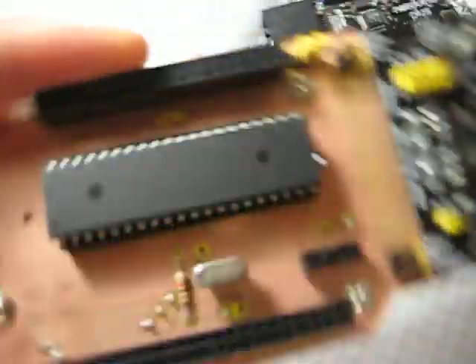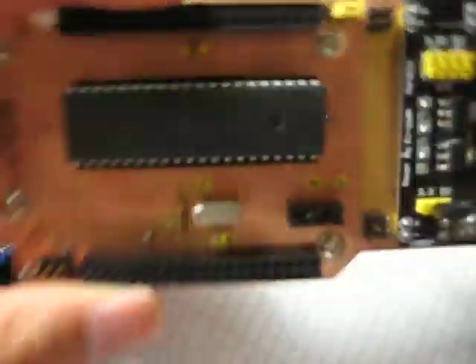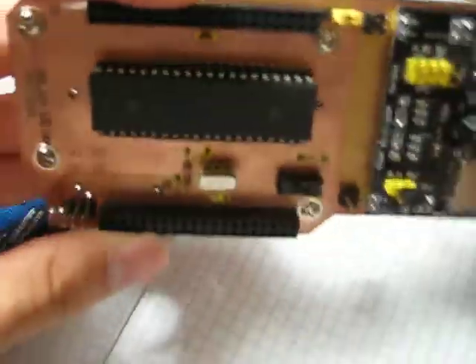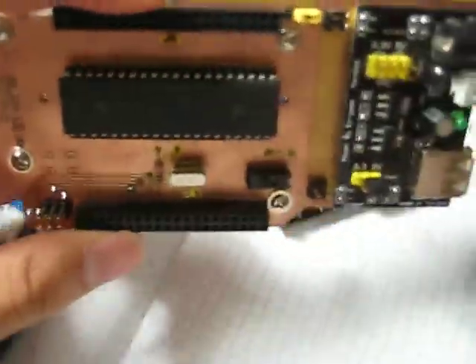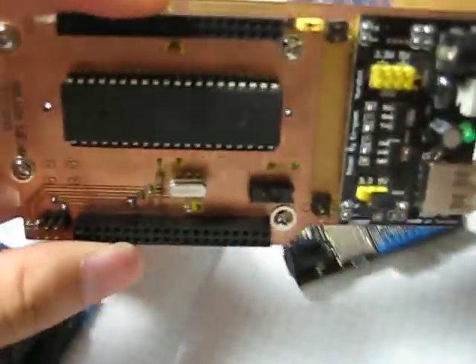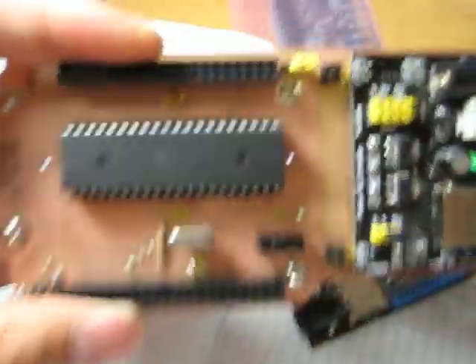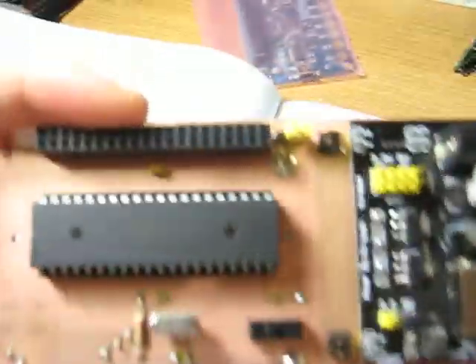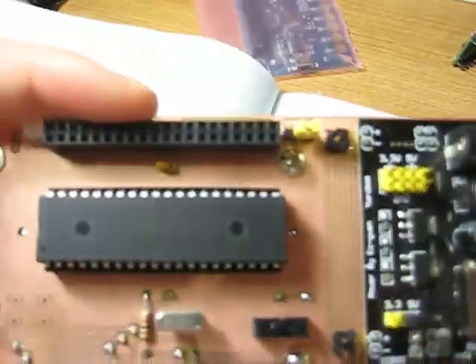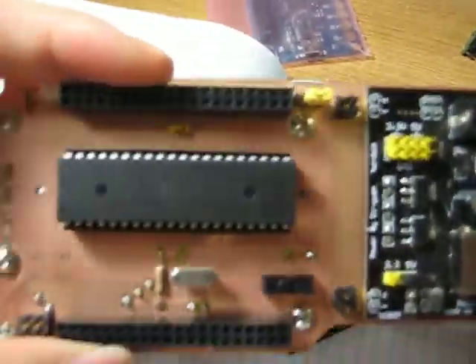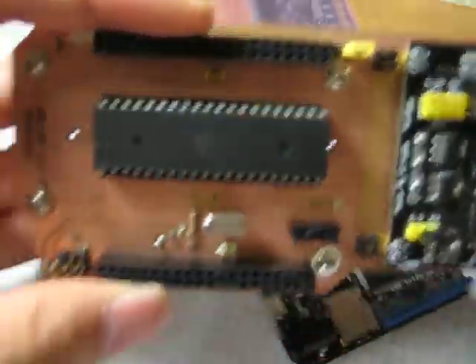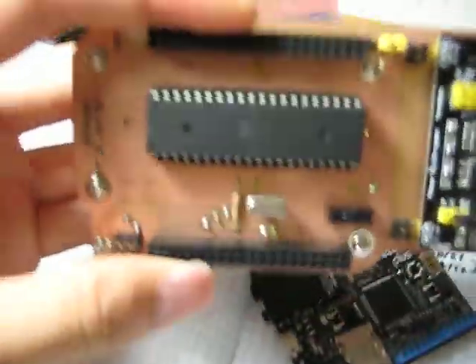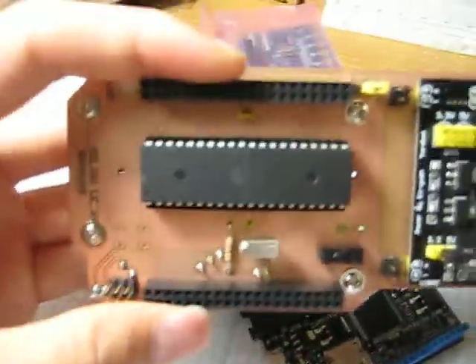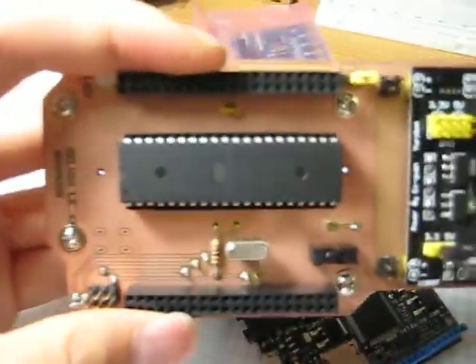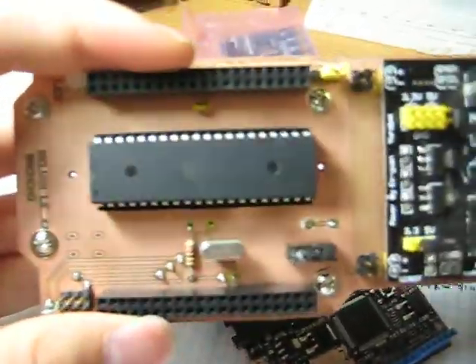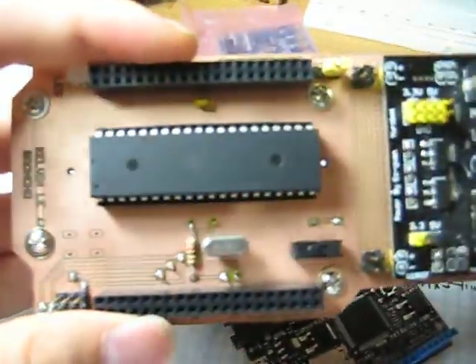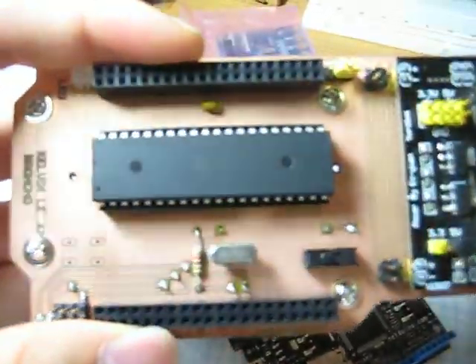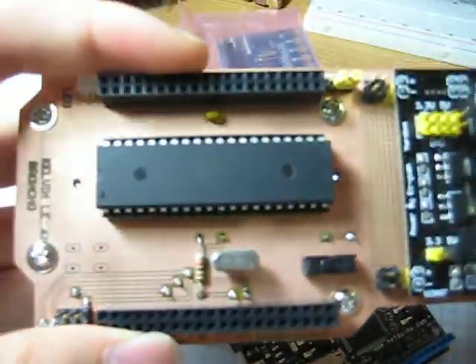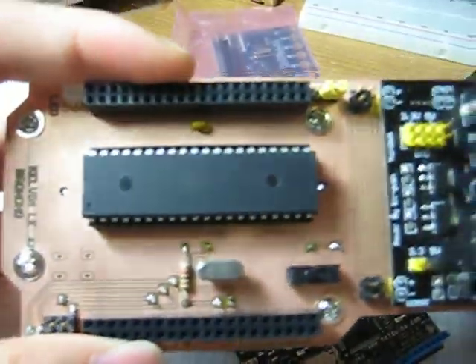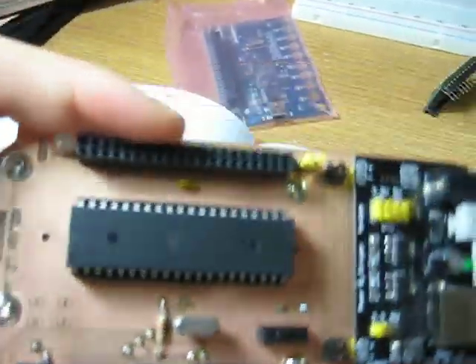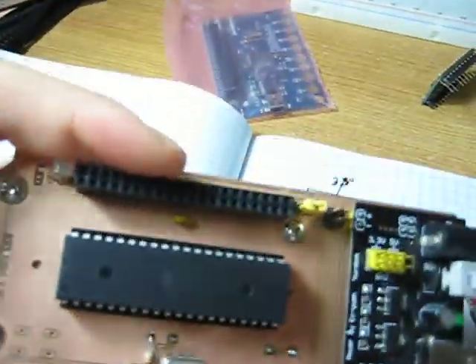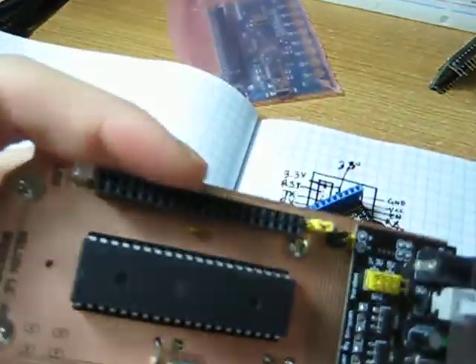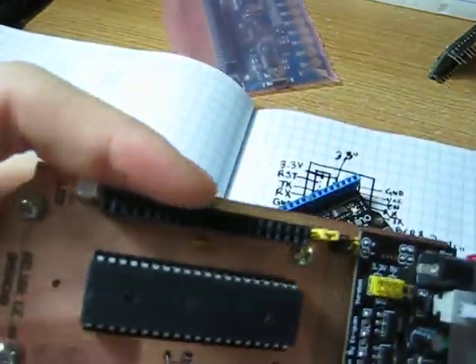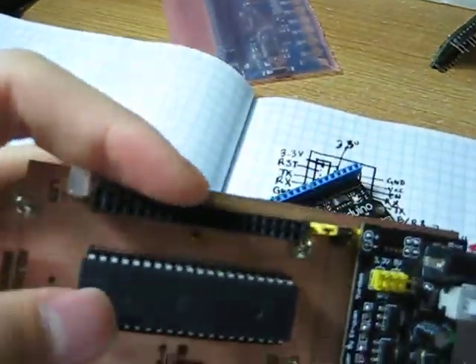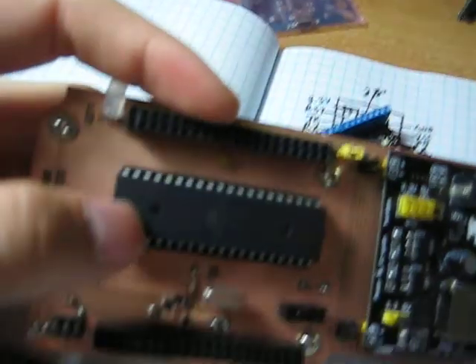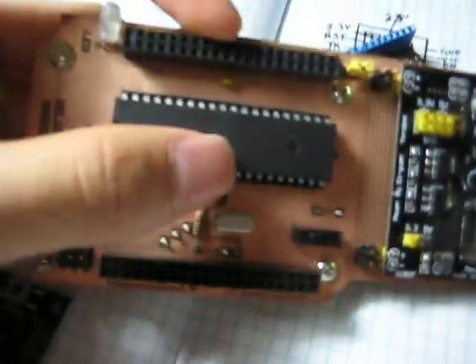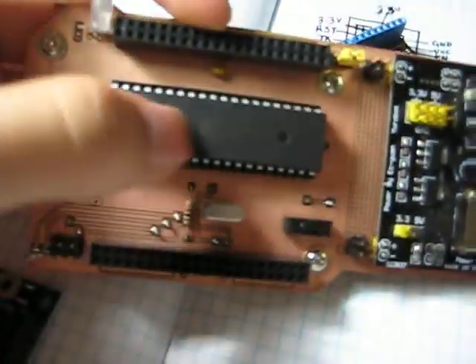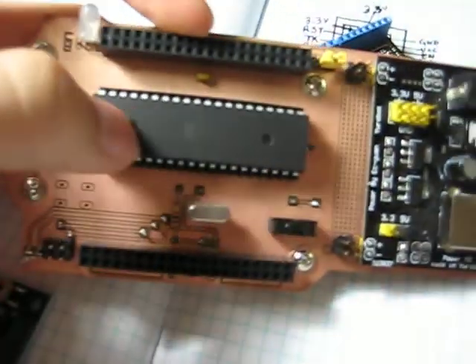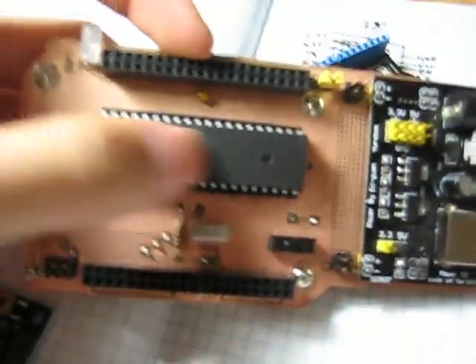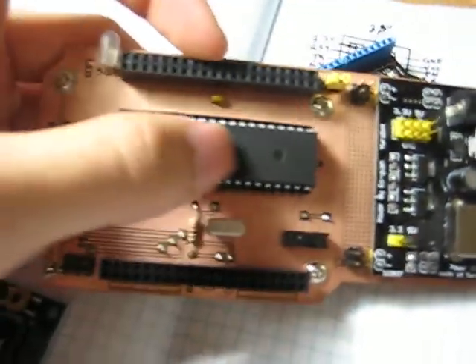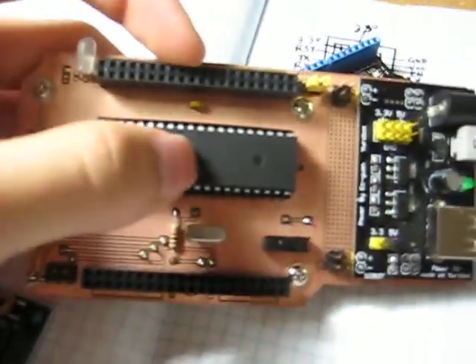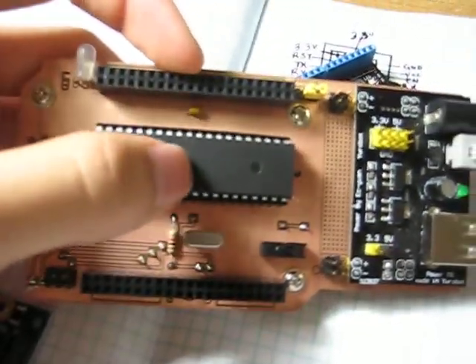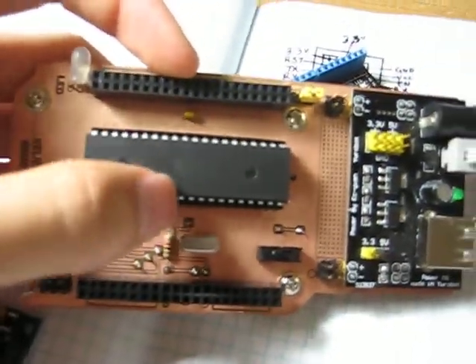I'm not going to really talk about this one — this is a homemade PCB development board I built to evaluate the ATmega 644.